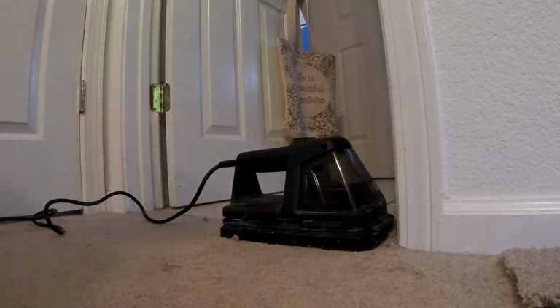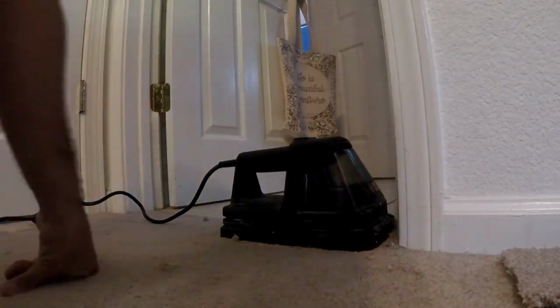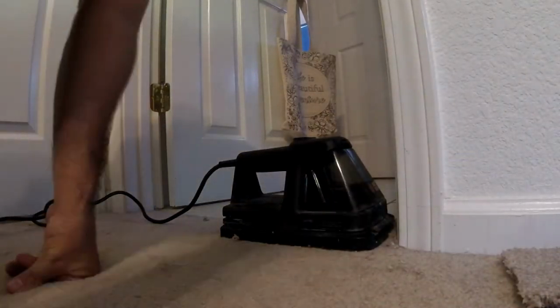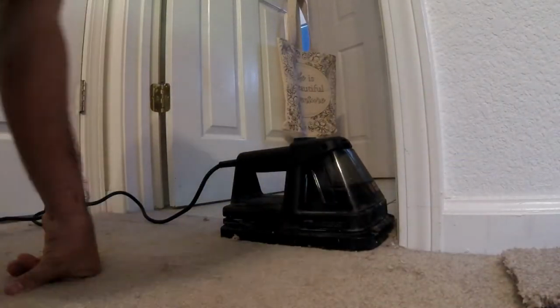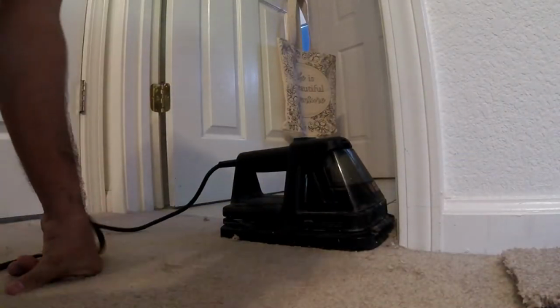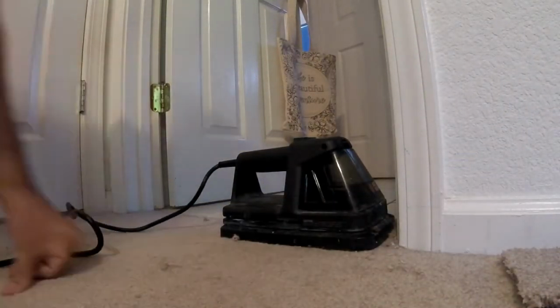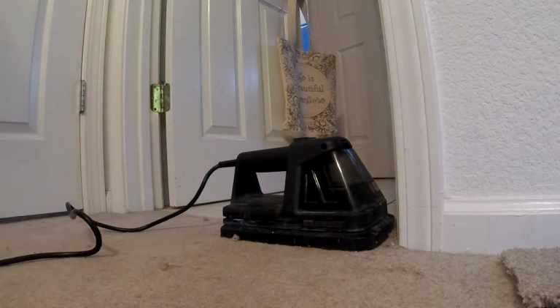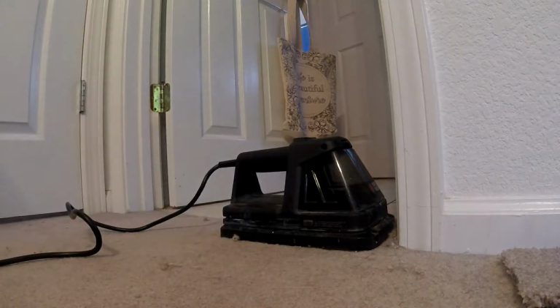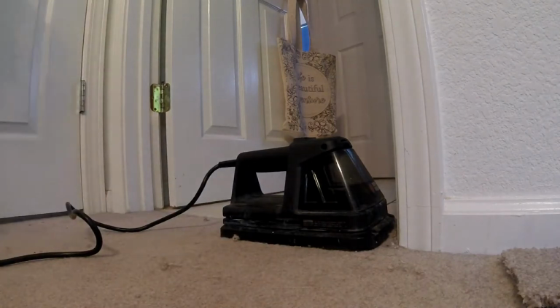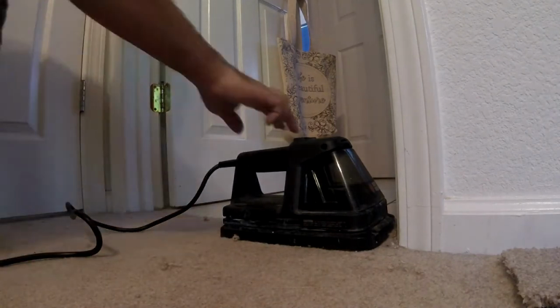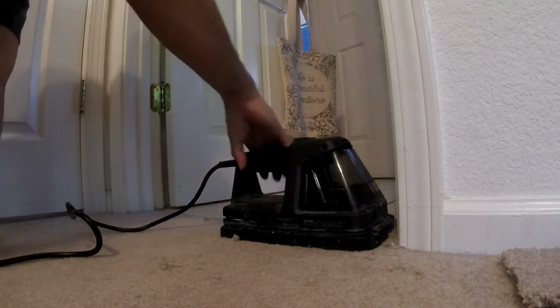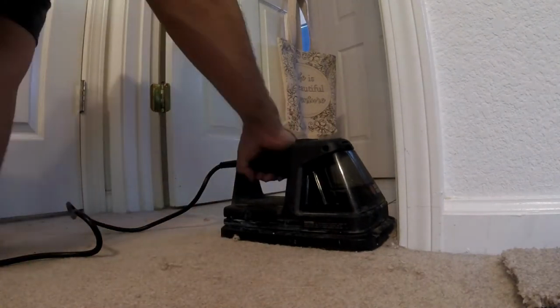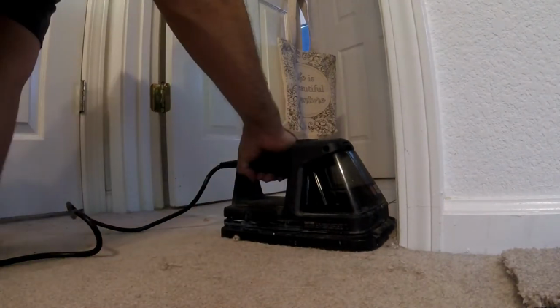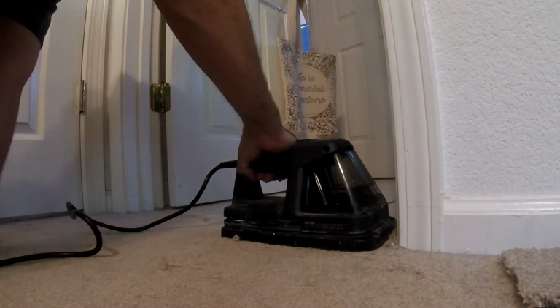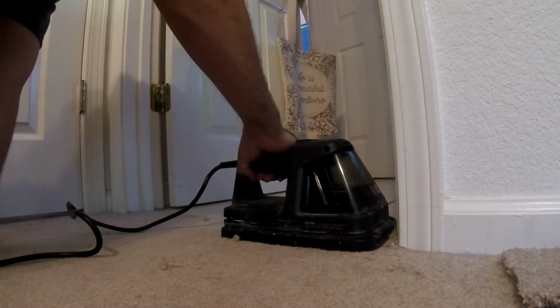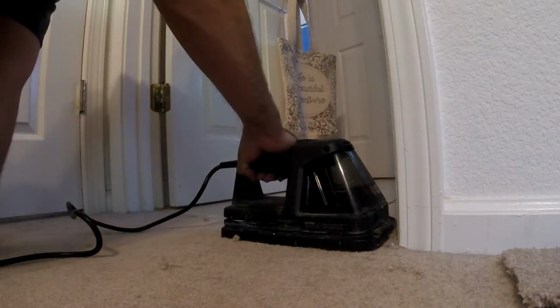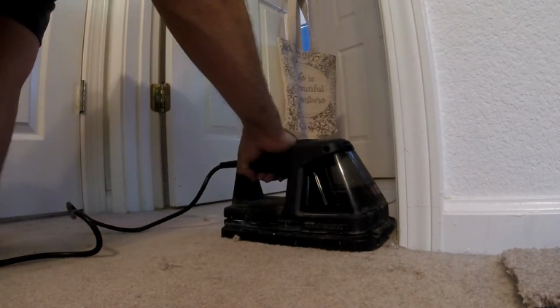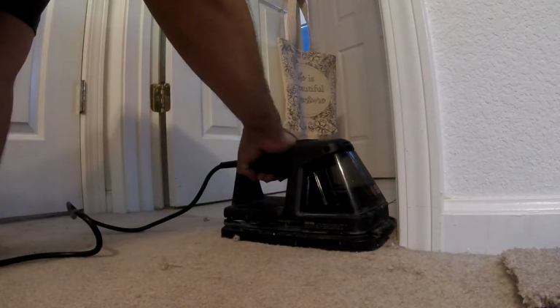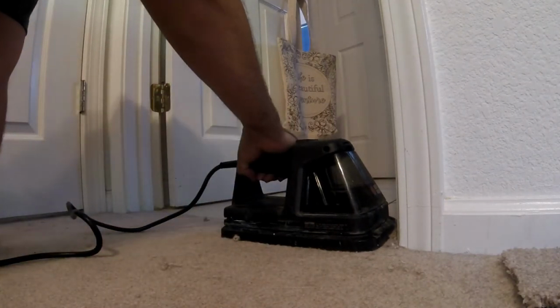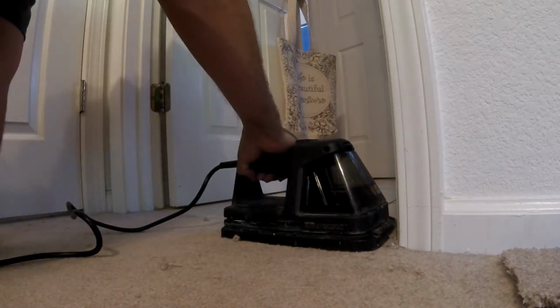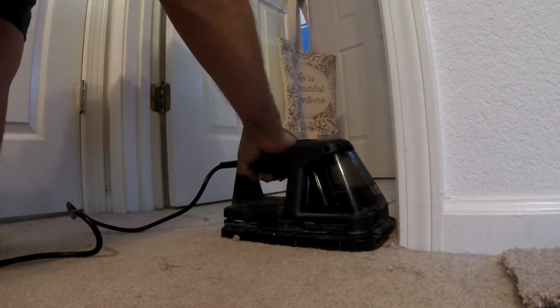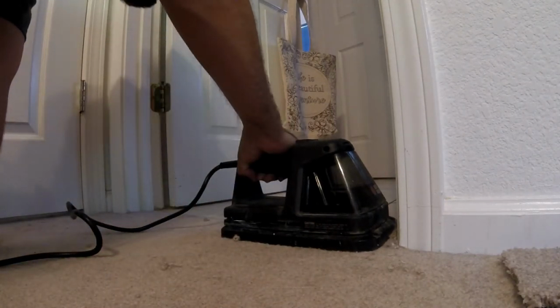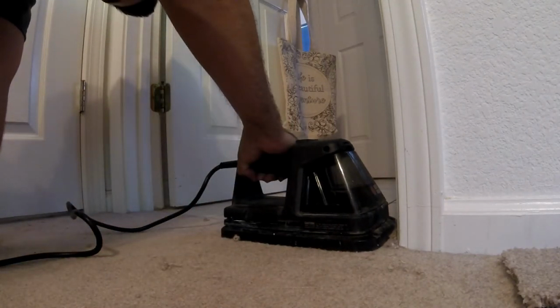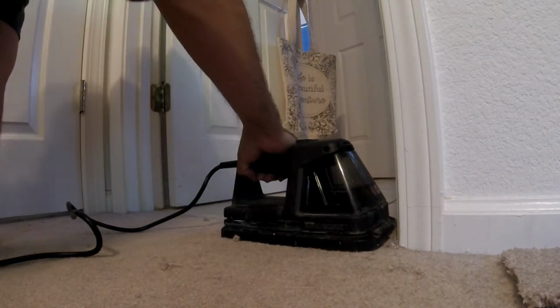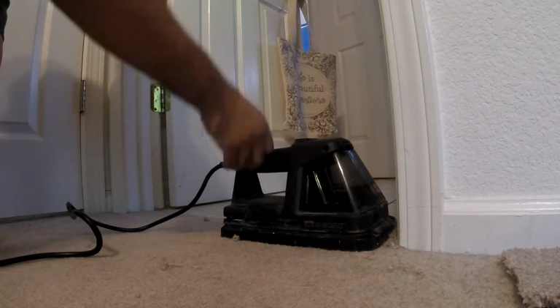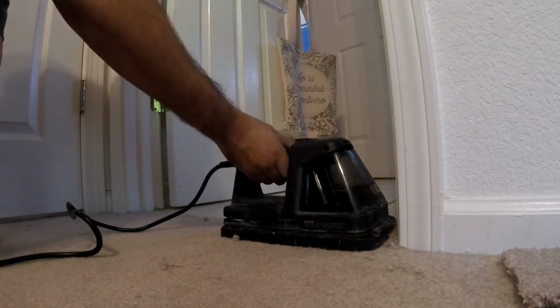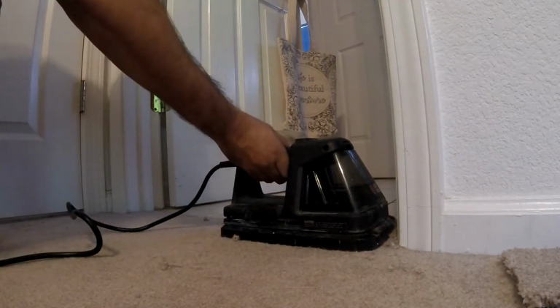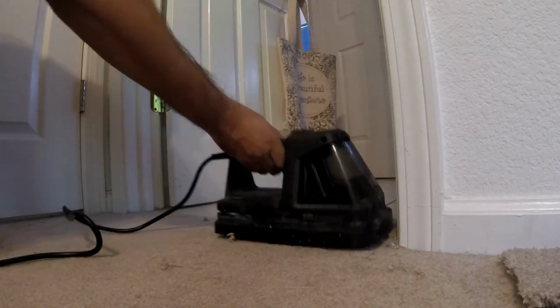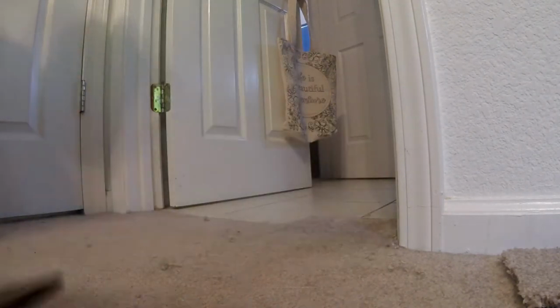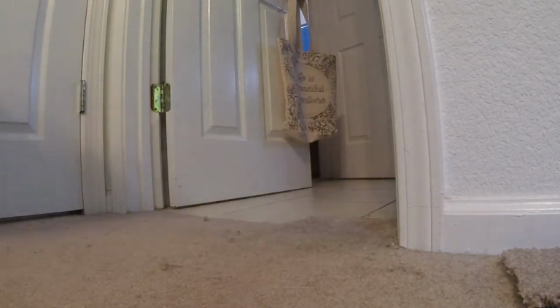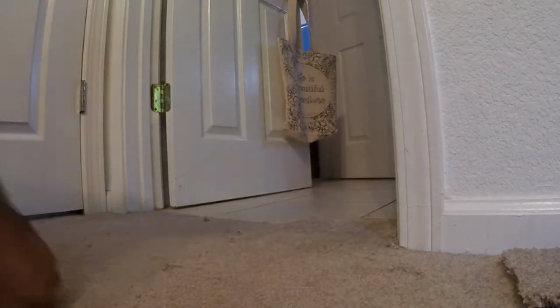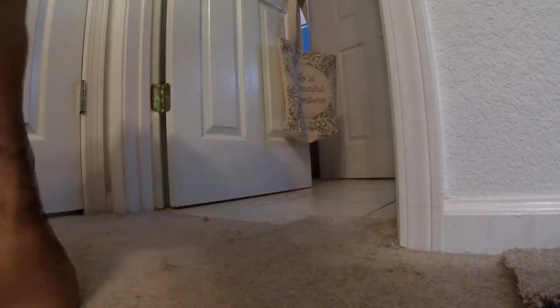After that's done, I've trimmed the pieces into place and seamed them down with a wallpaper steamer.